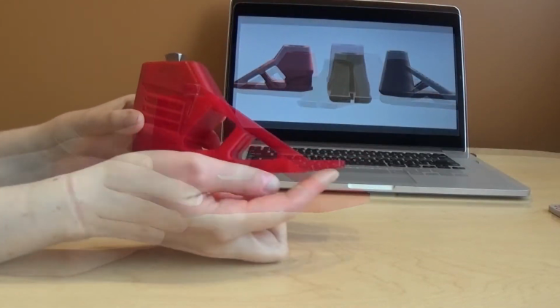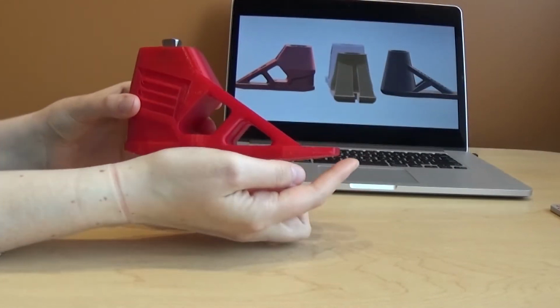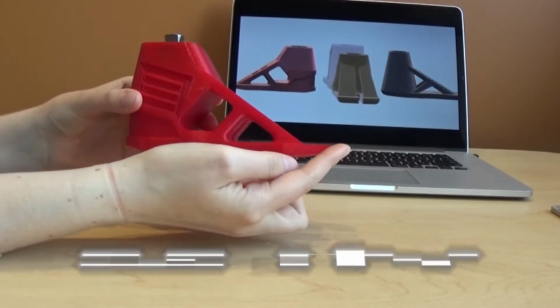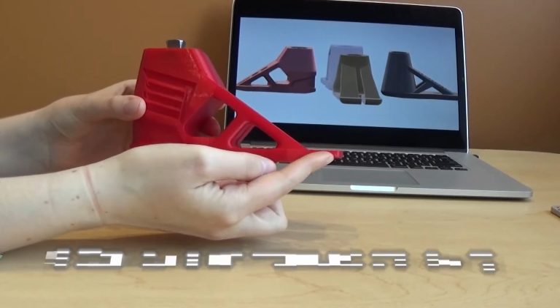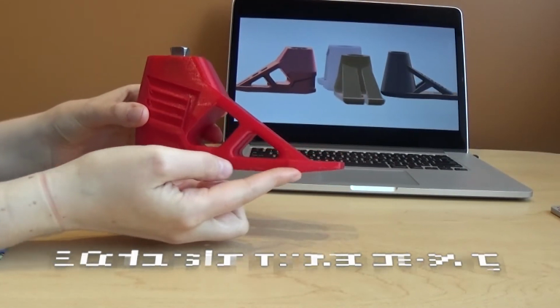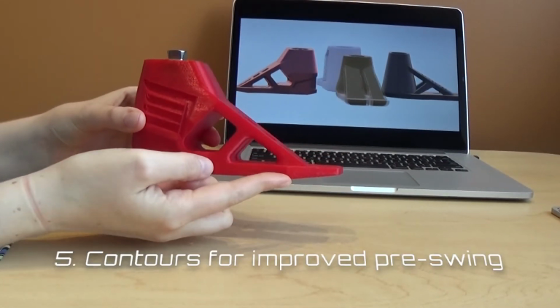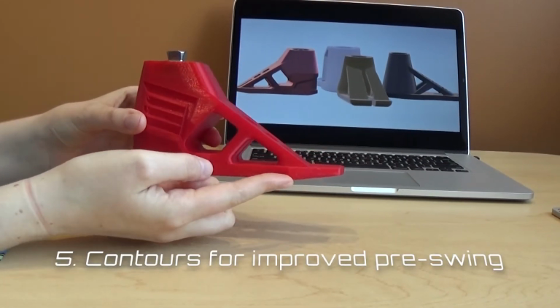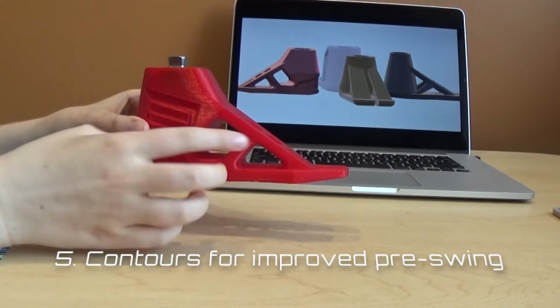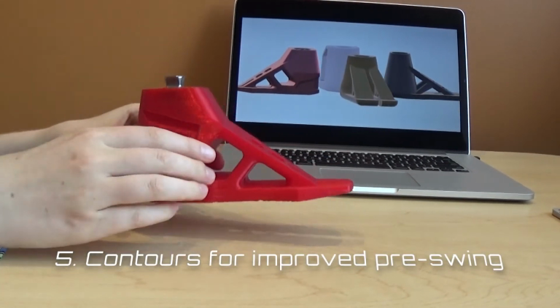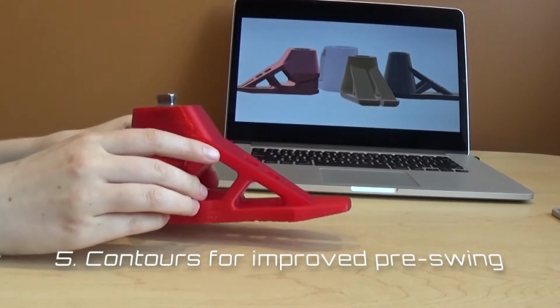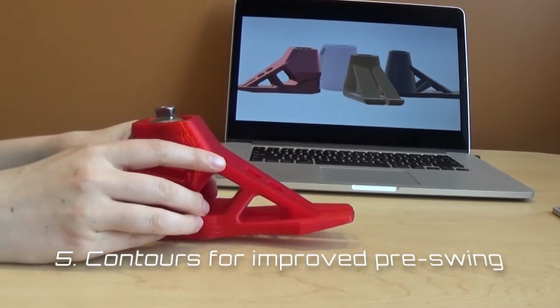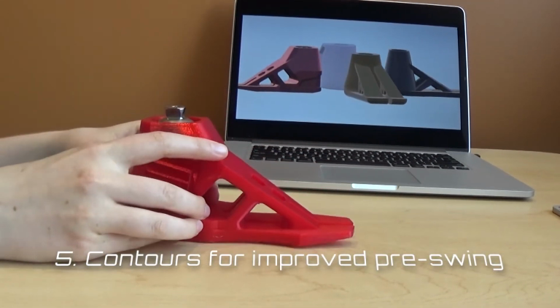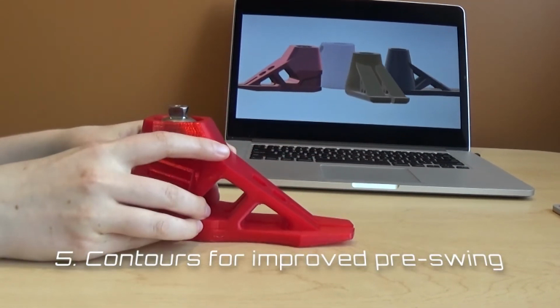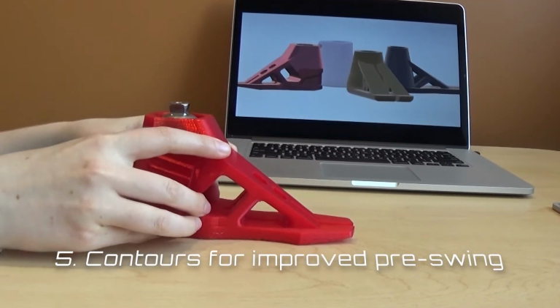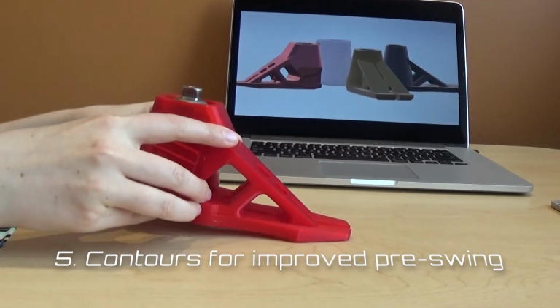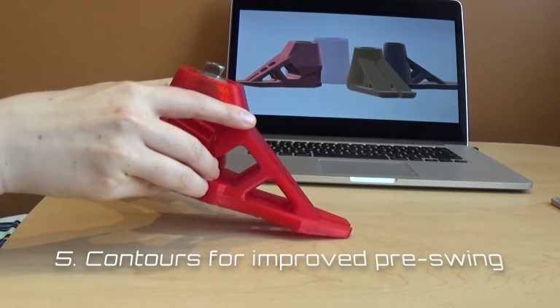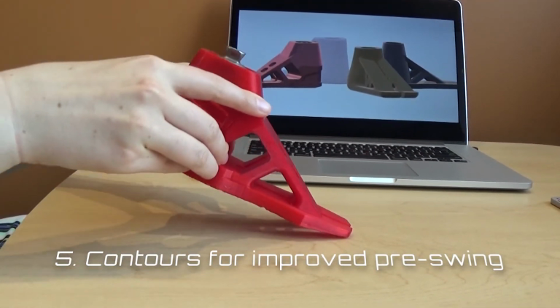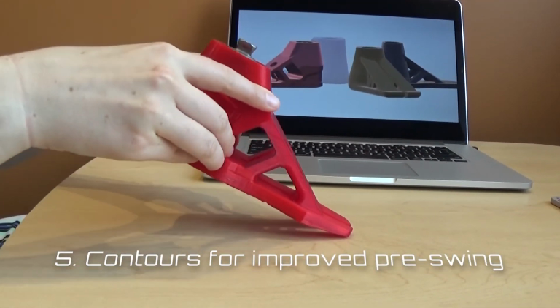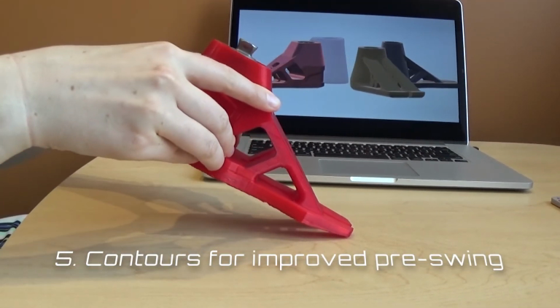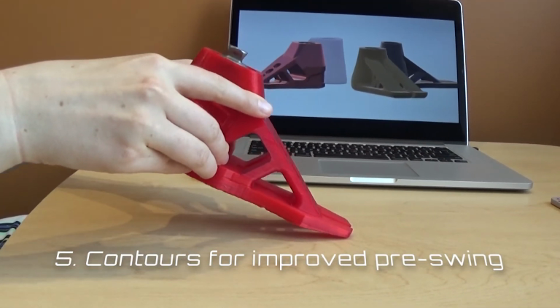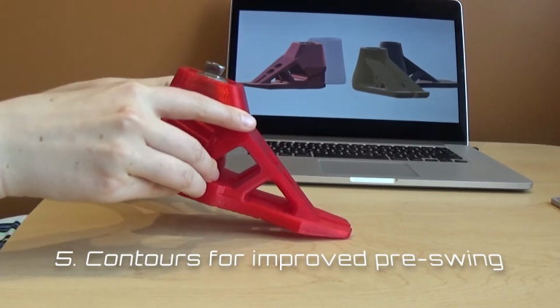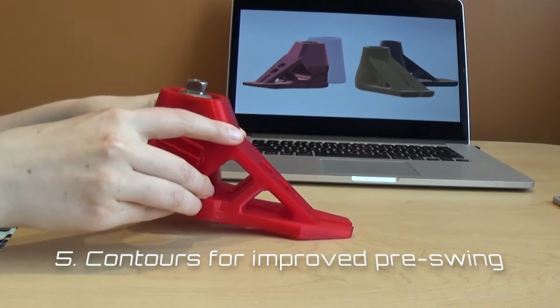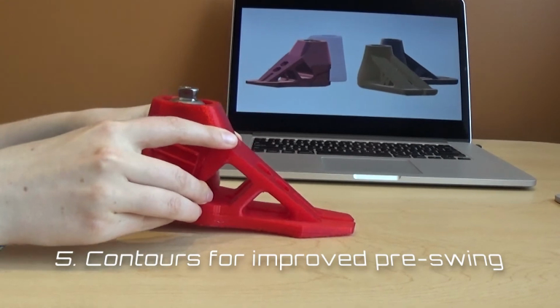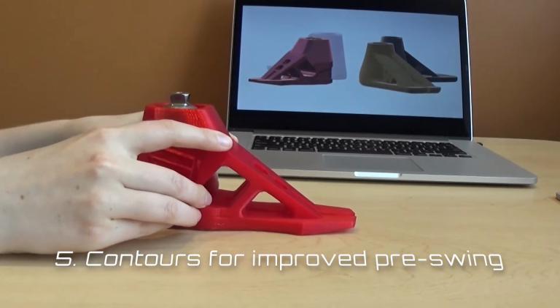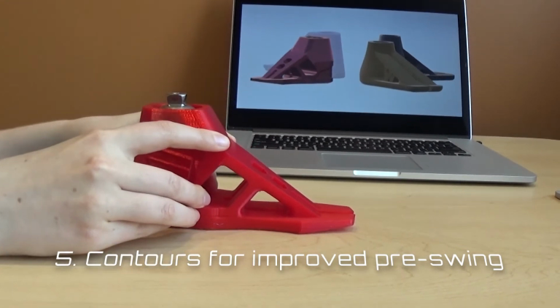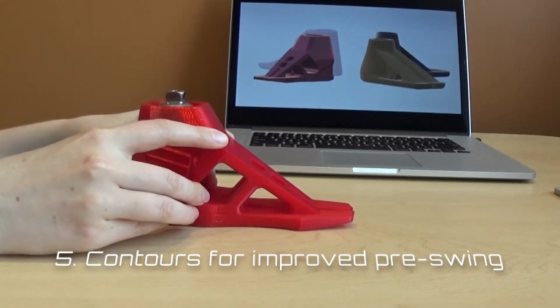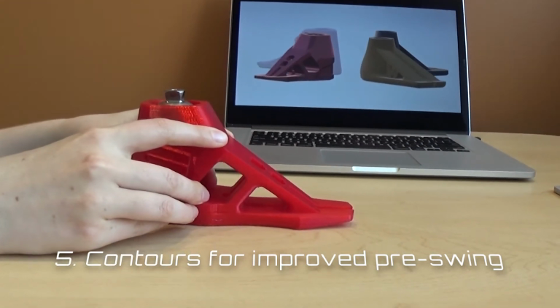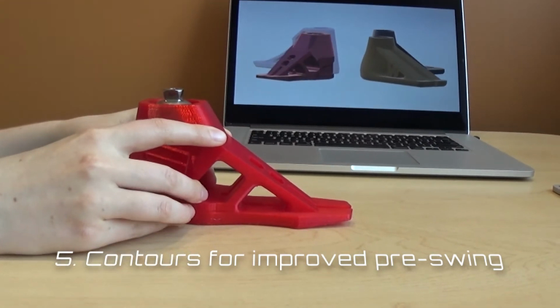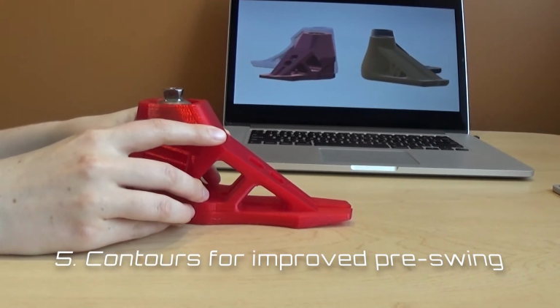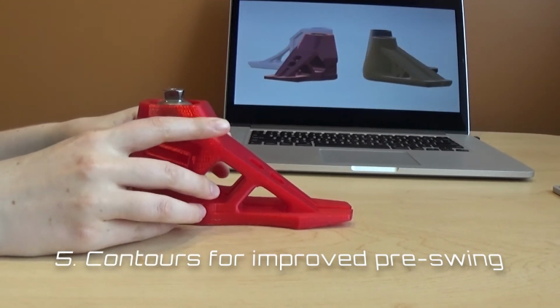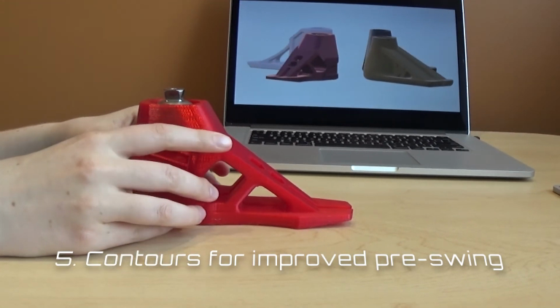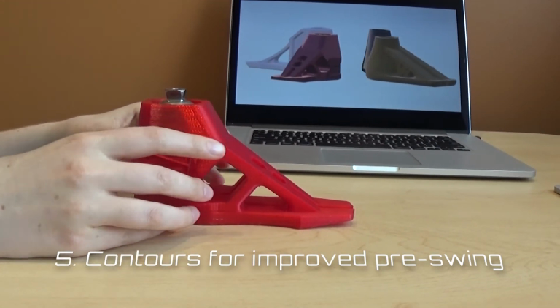Fifth, a rounded toe allows the prosthesis to rock forward to better prepare for pre-swing.